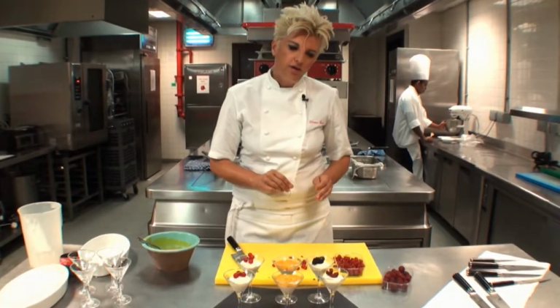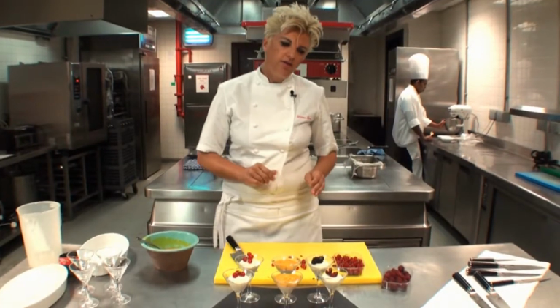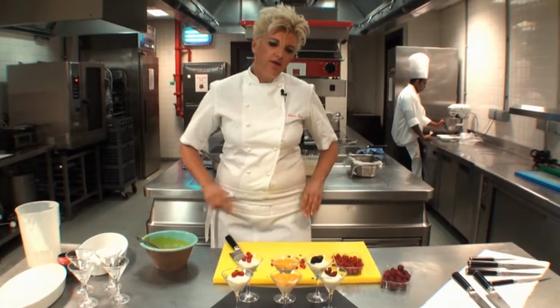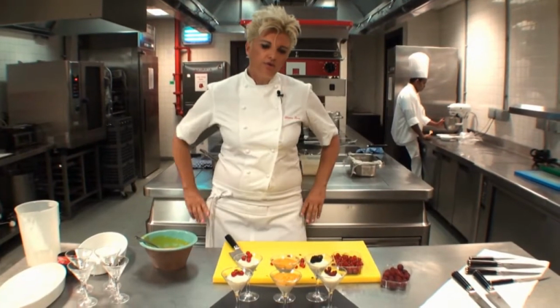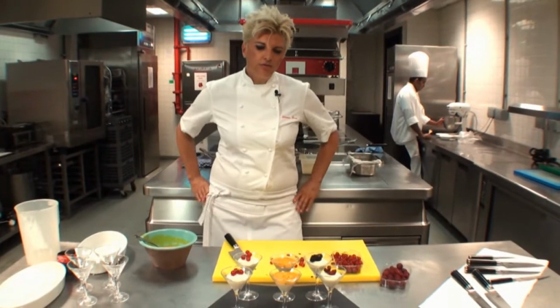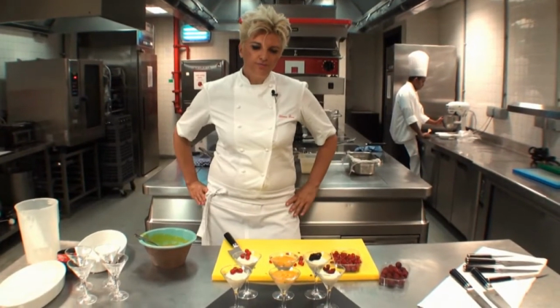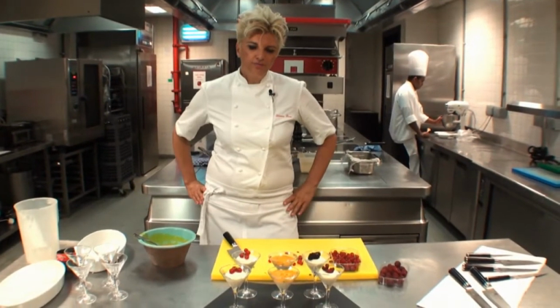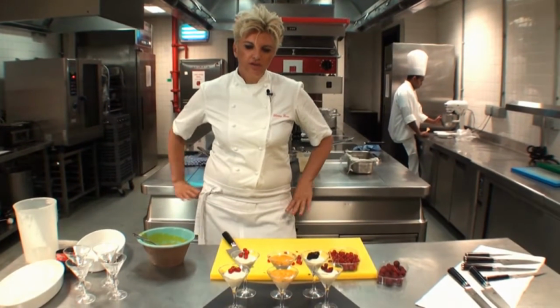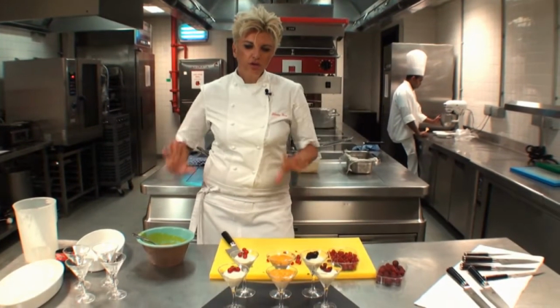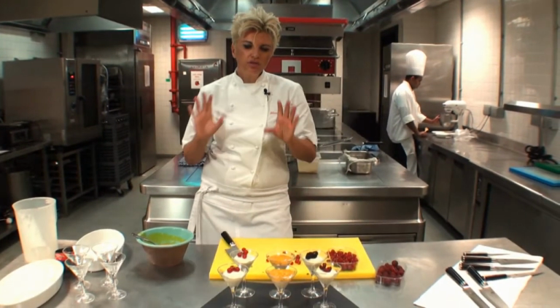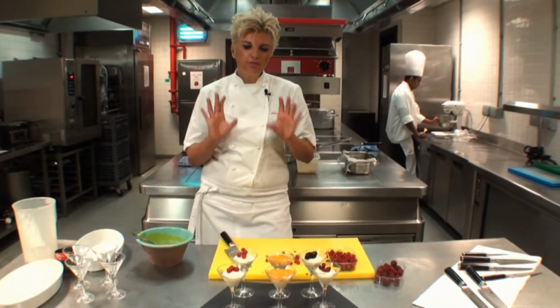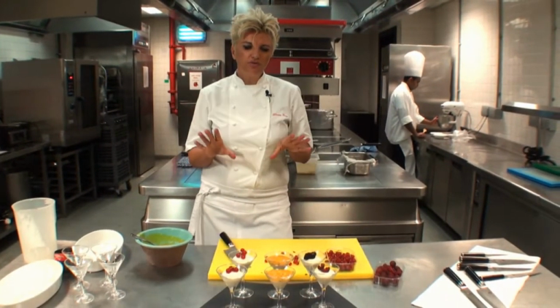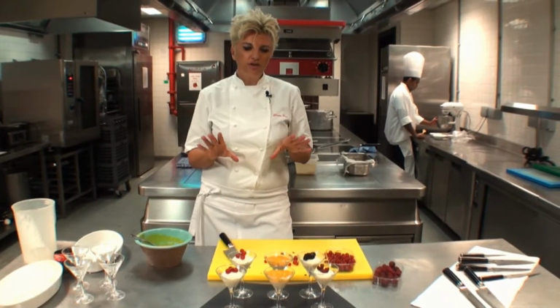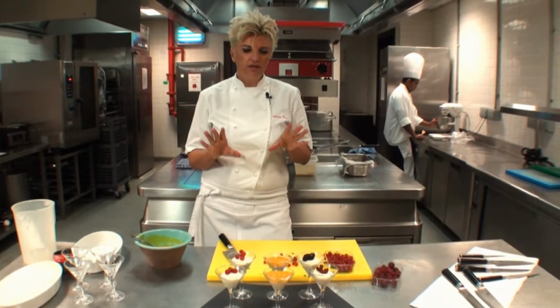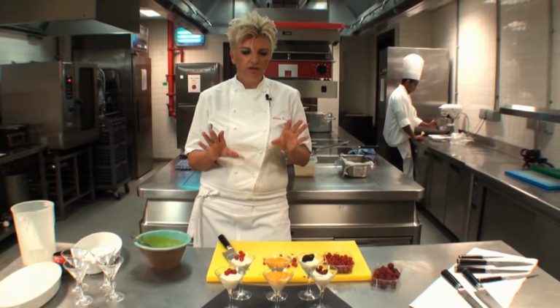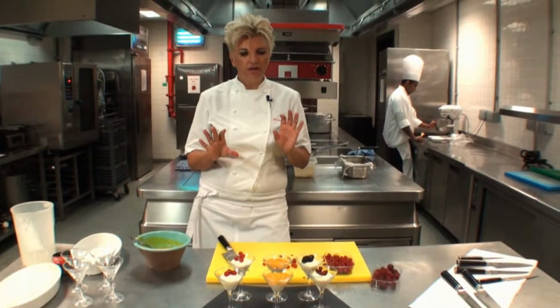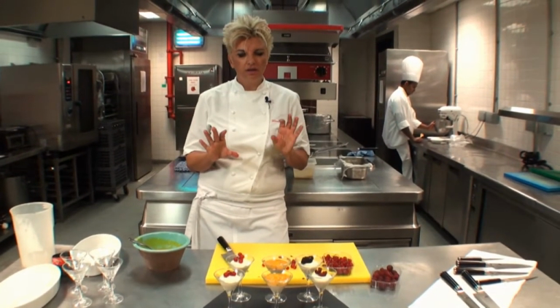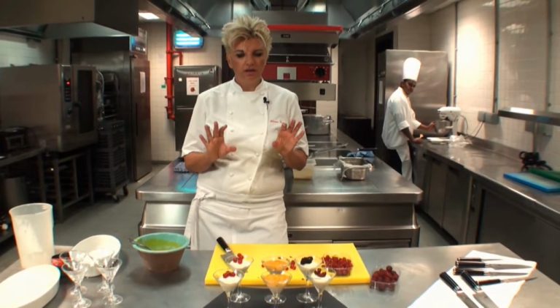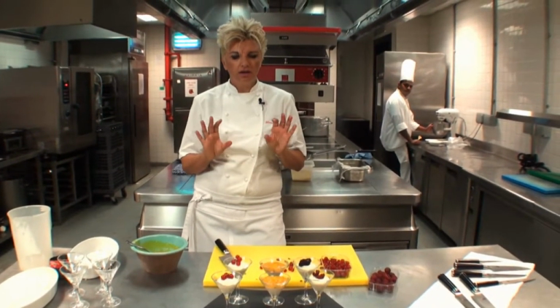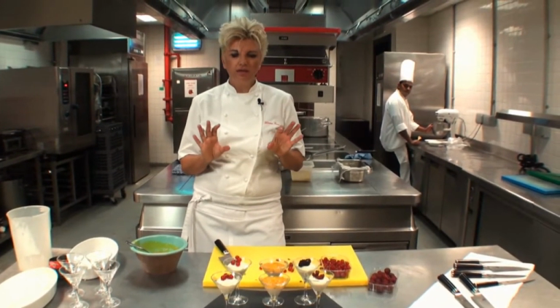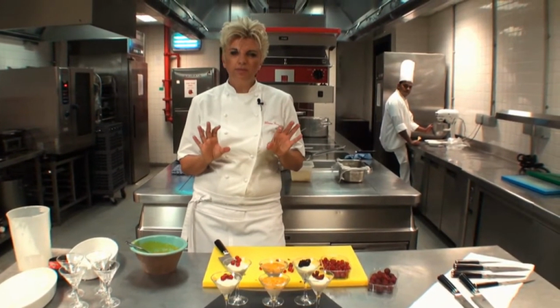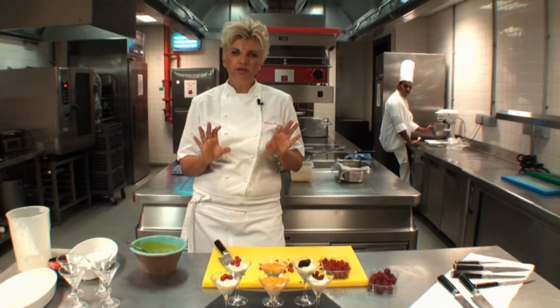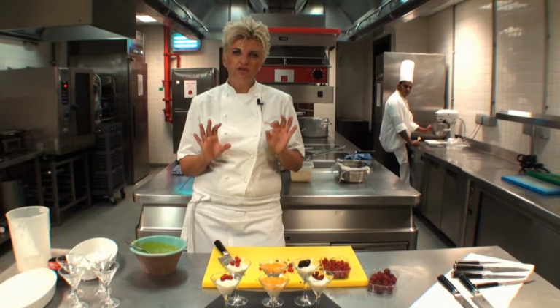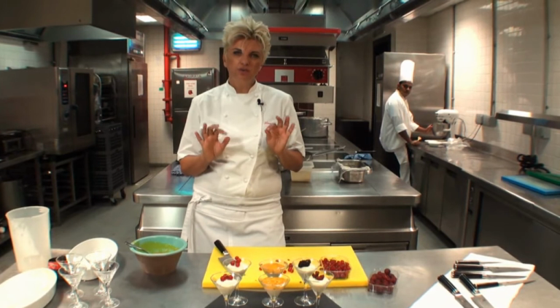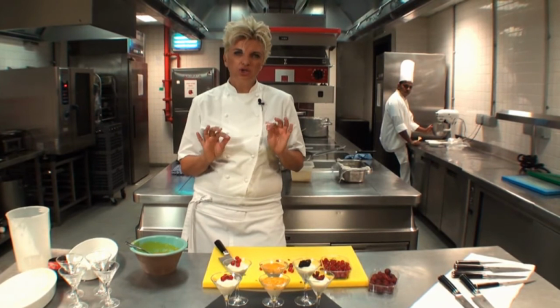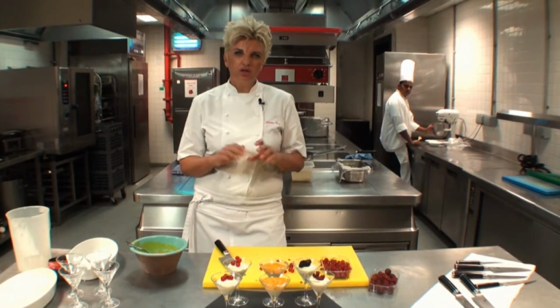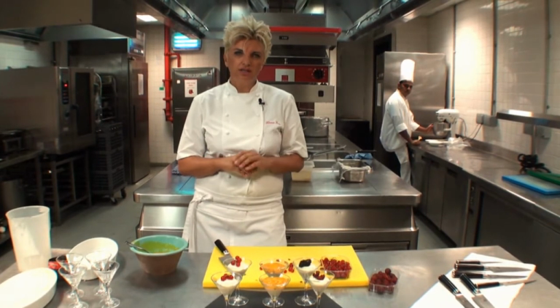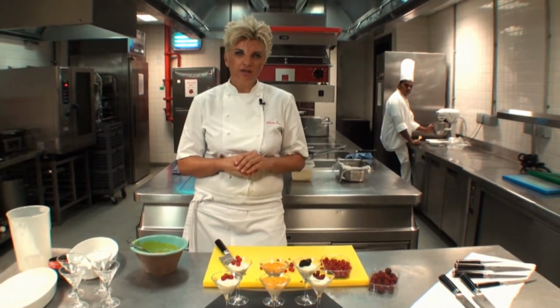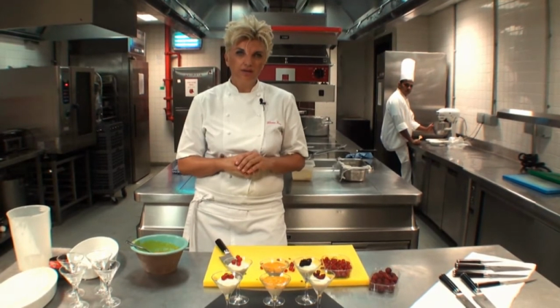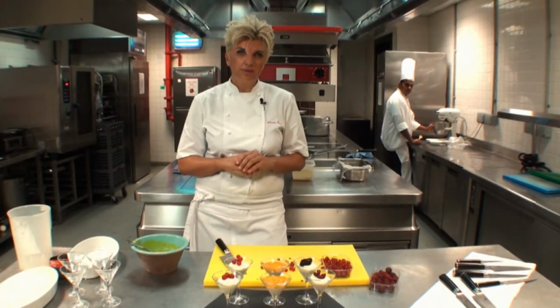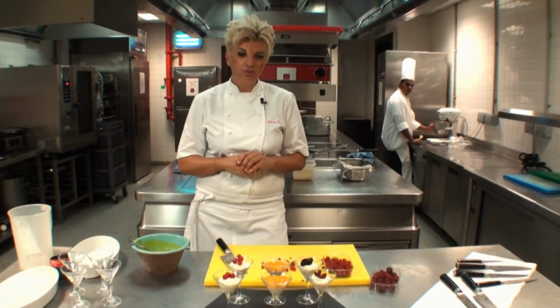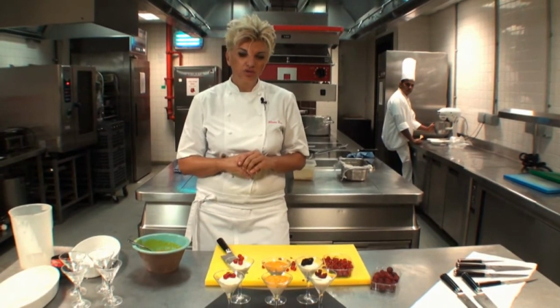And there we go. And those are perfect little canapes of white chocolate and cardamom mousse.